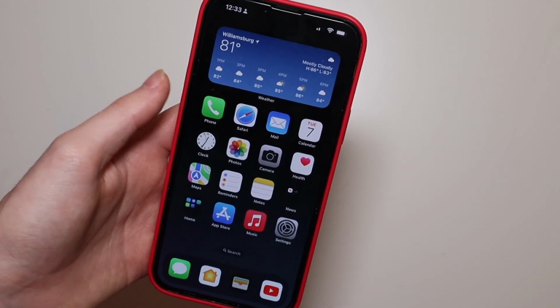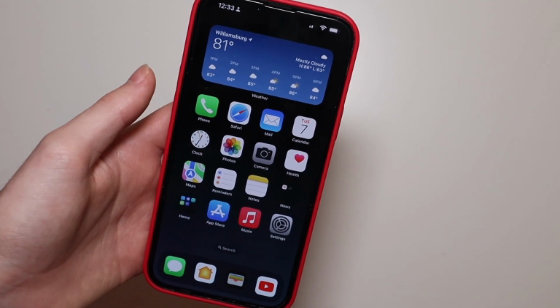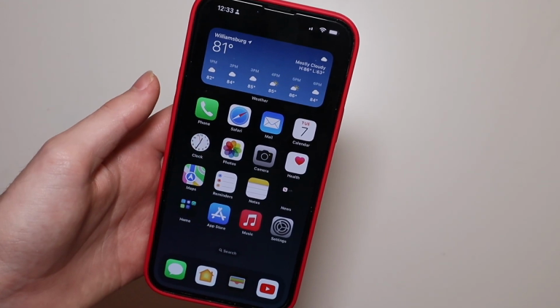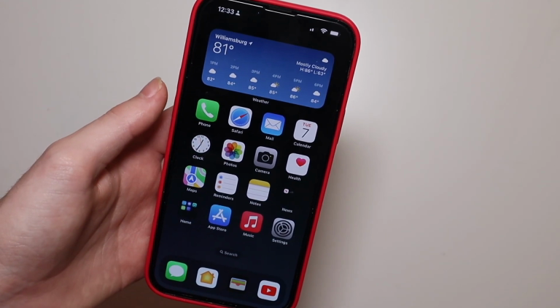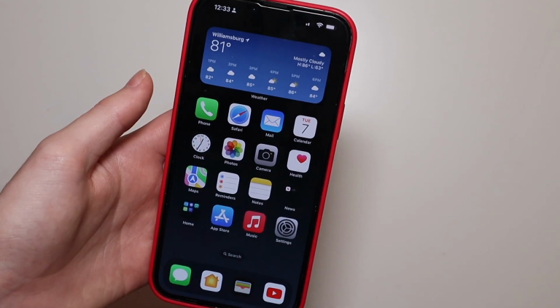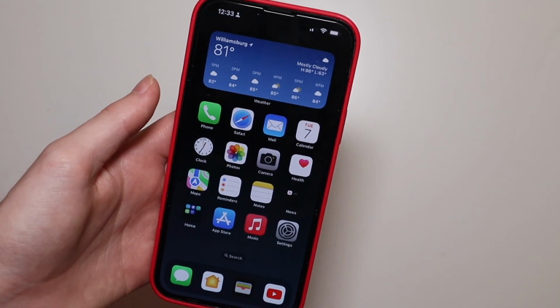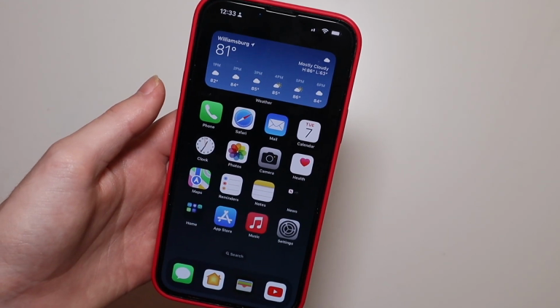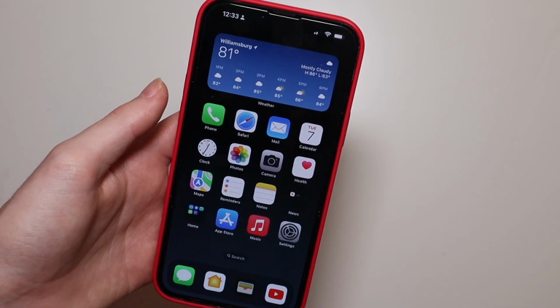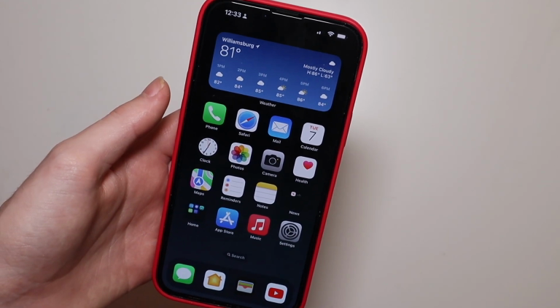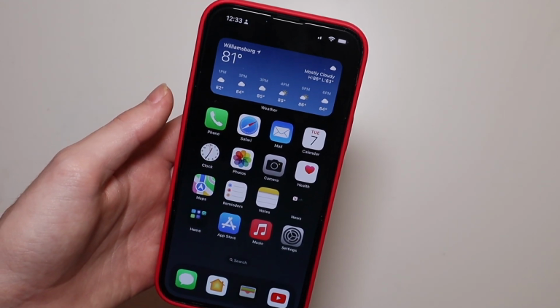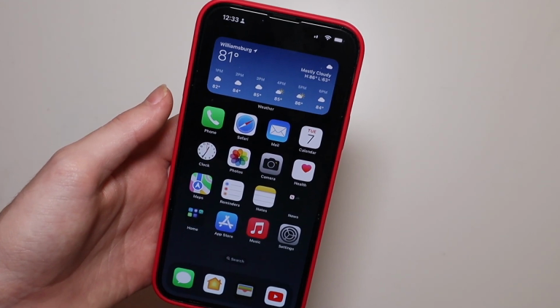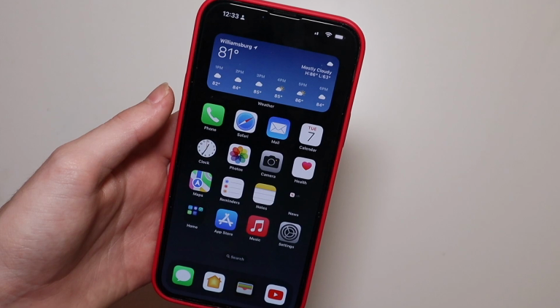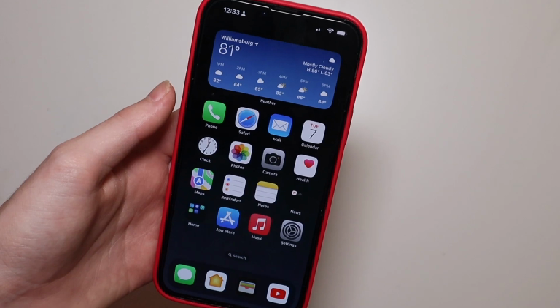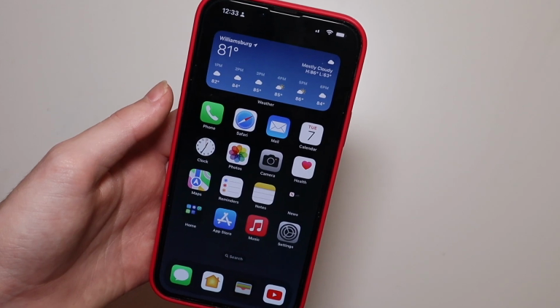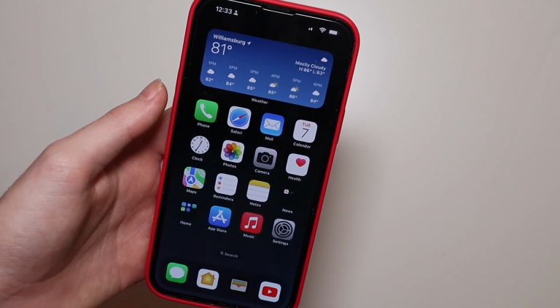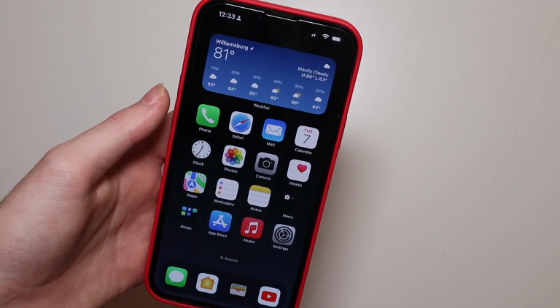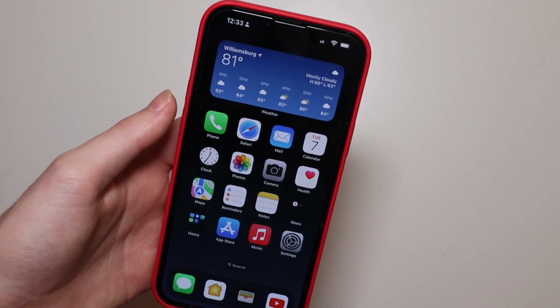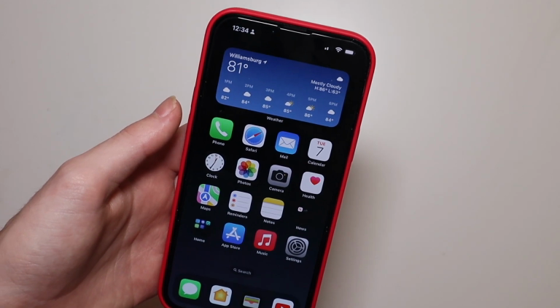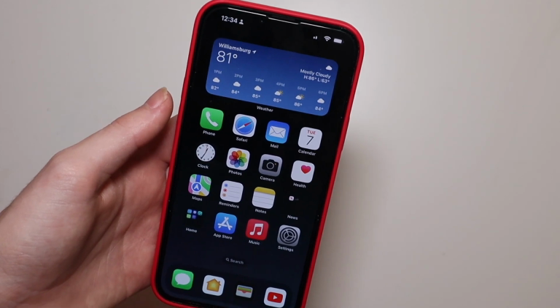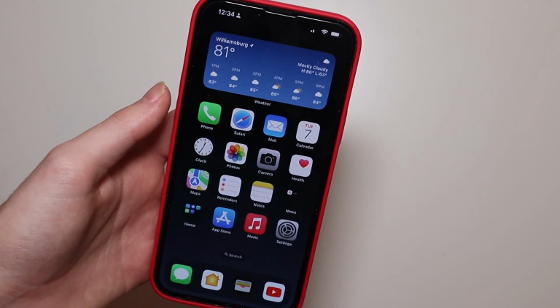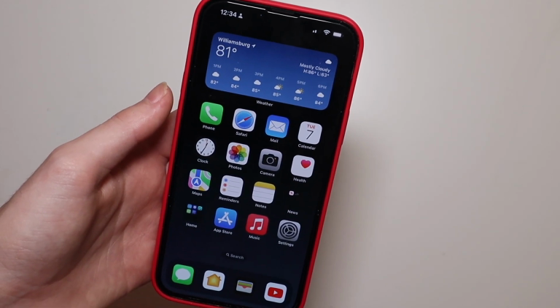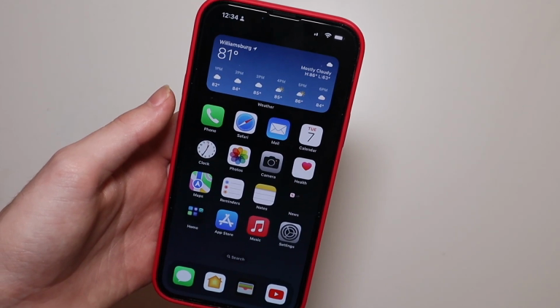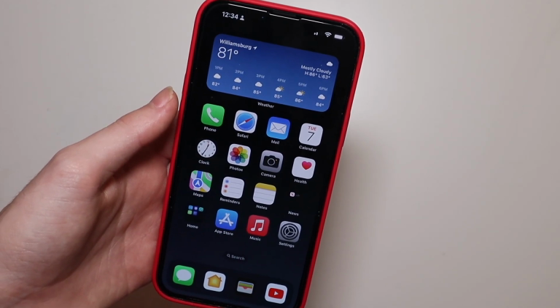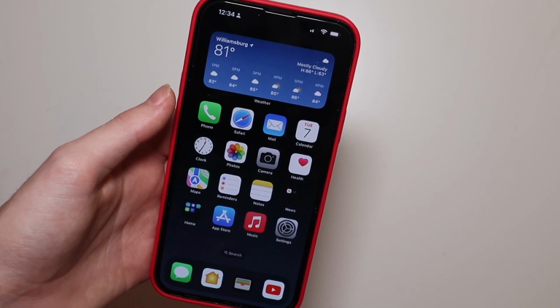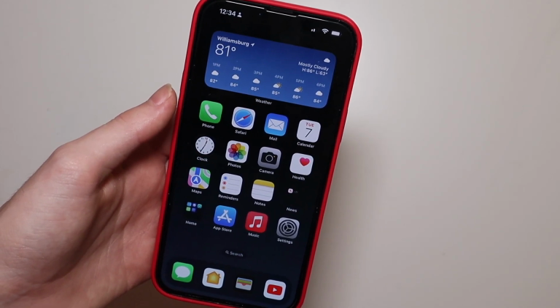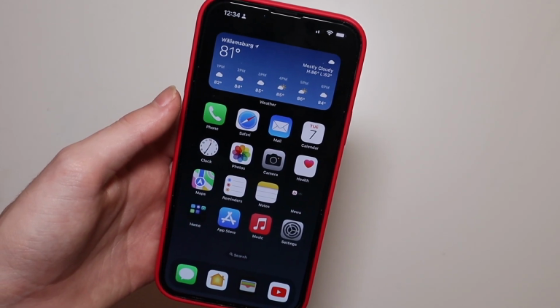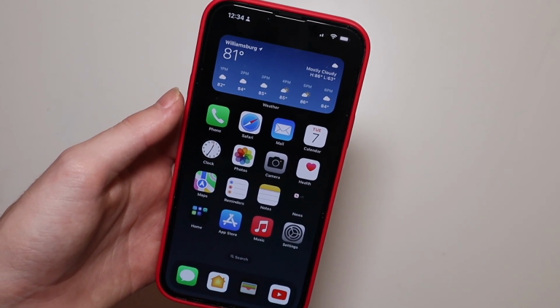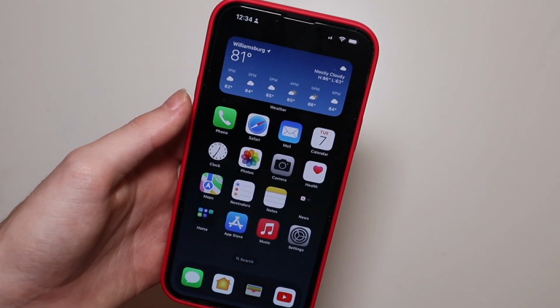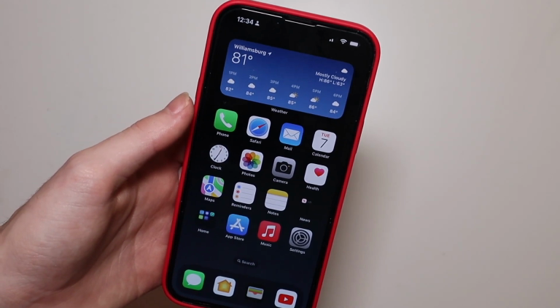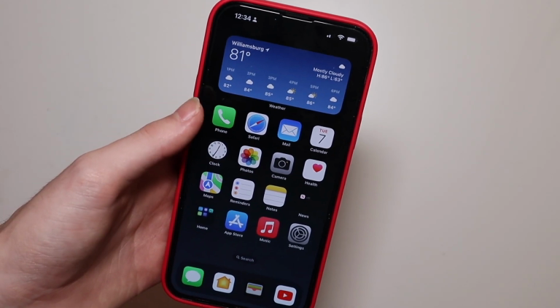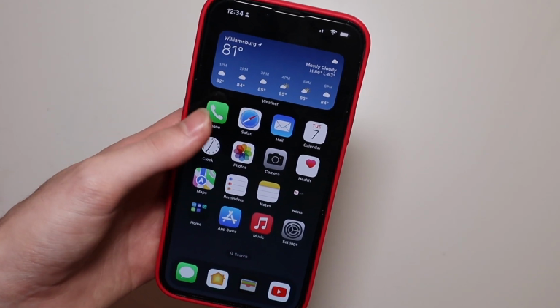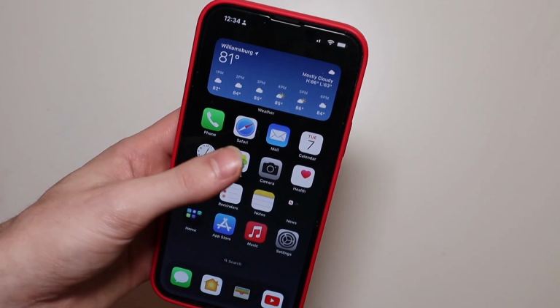My banking apps are working, Instagram is working, Snapchat's working, YouTube, messages — all that kind of stuff is working just fine, so no issues there.